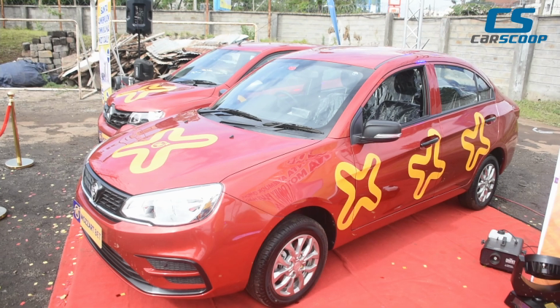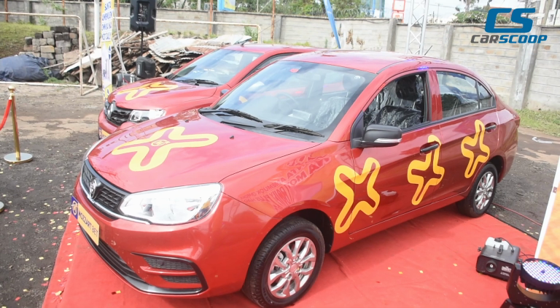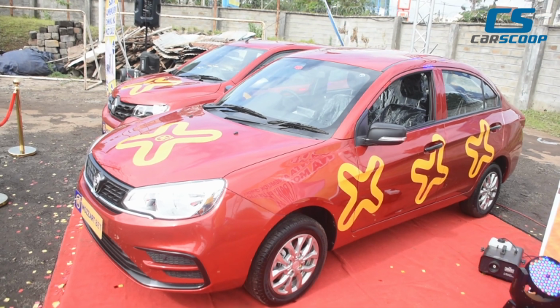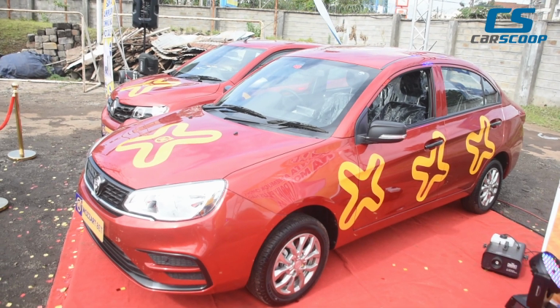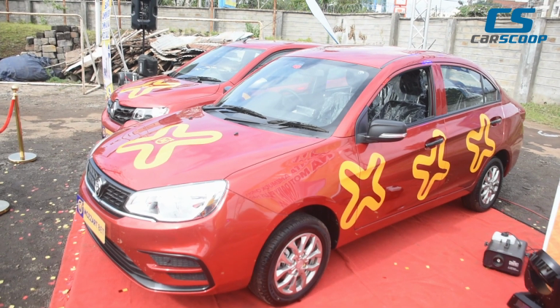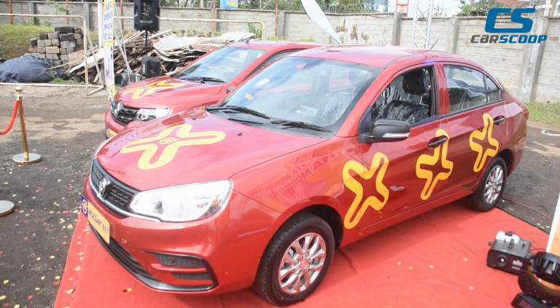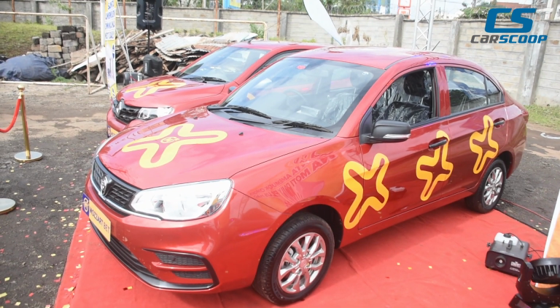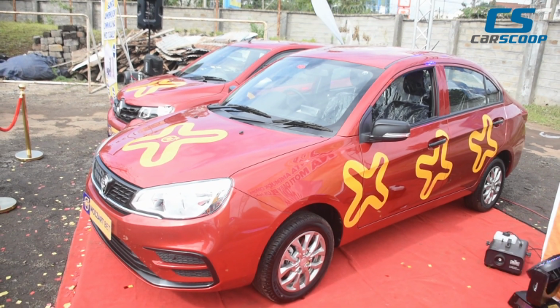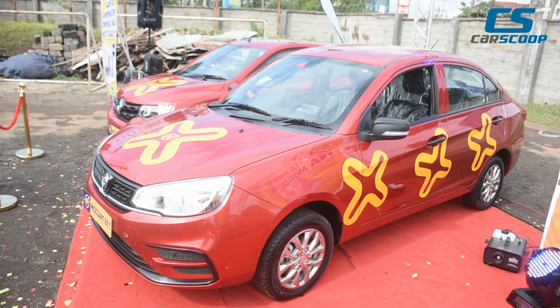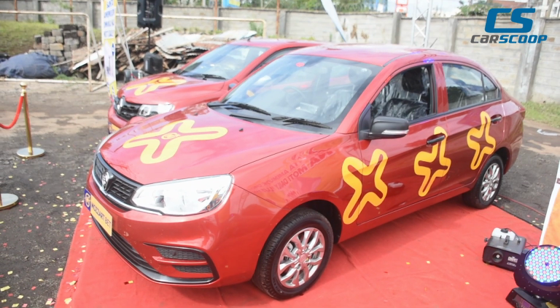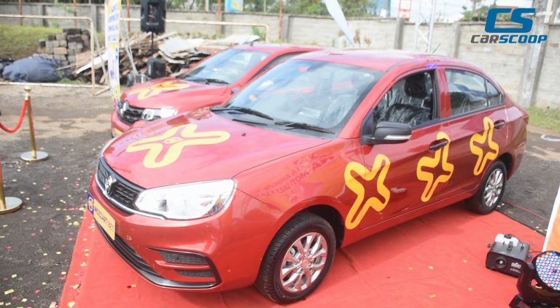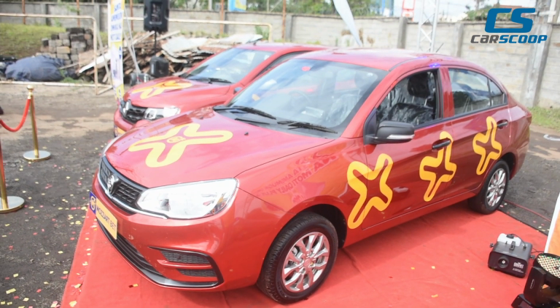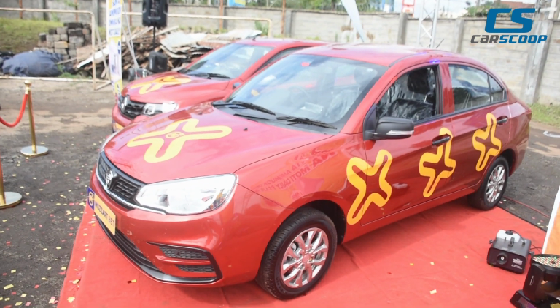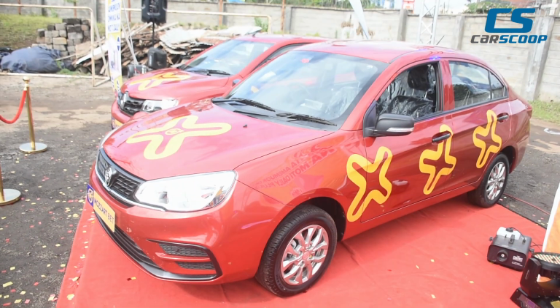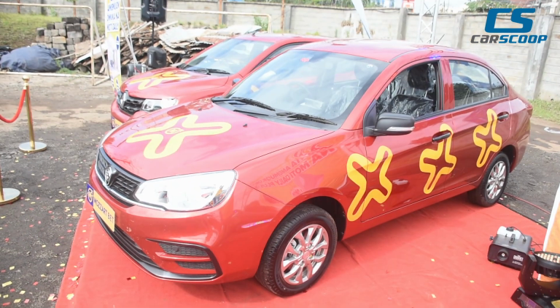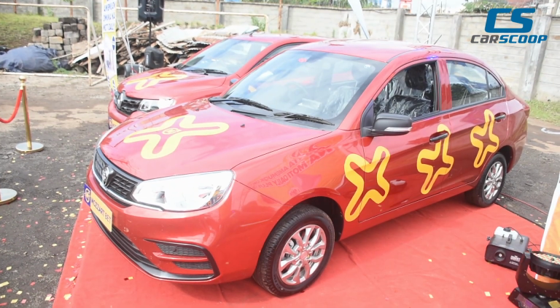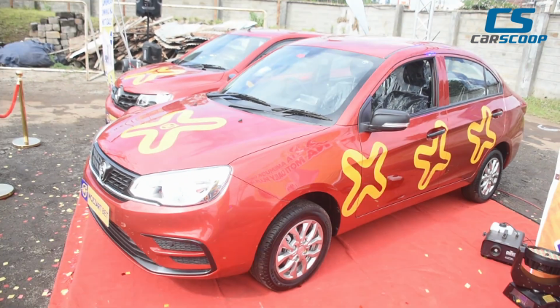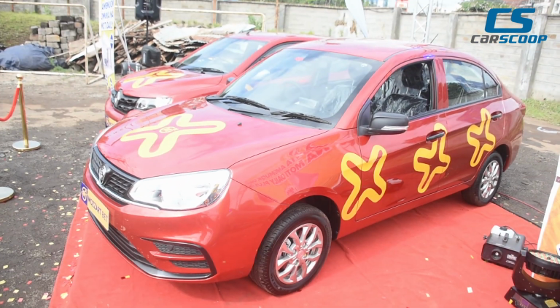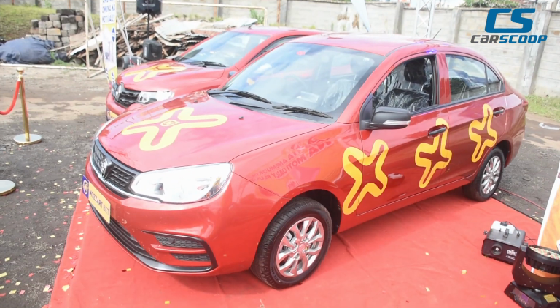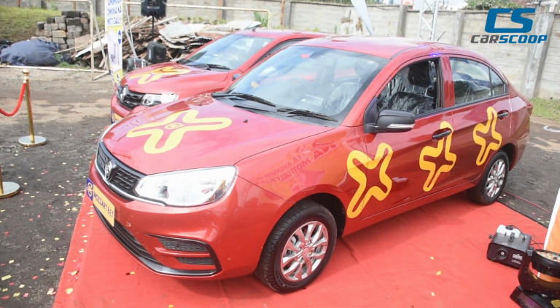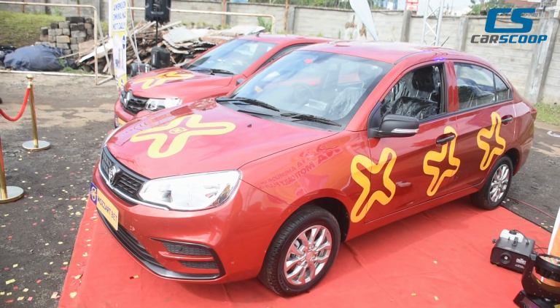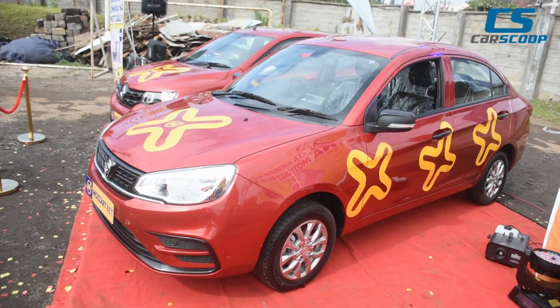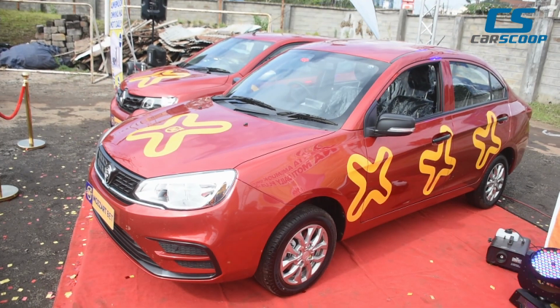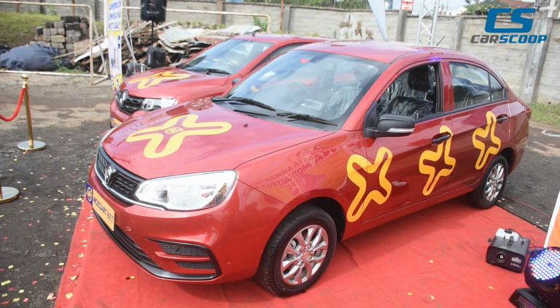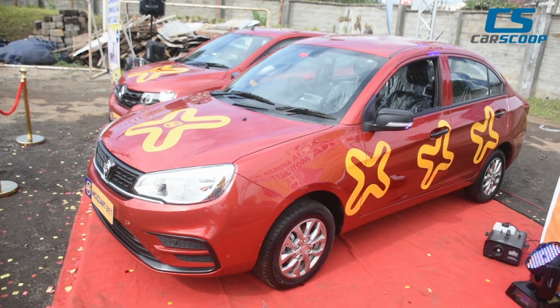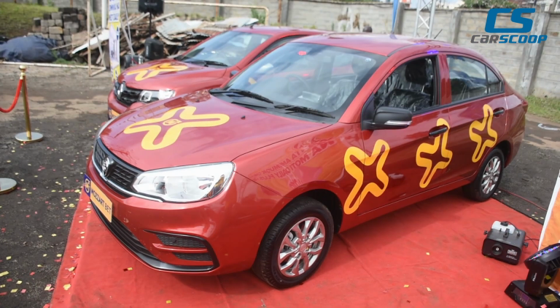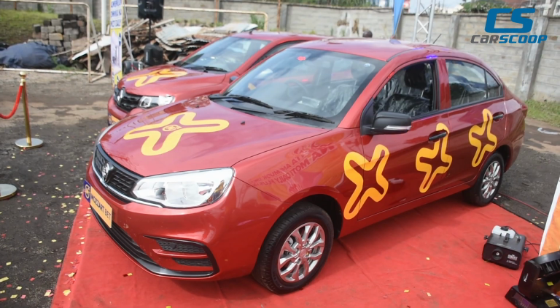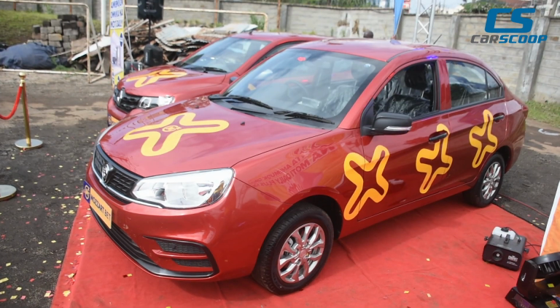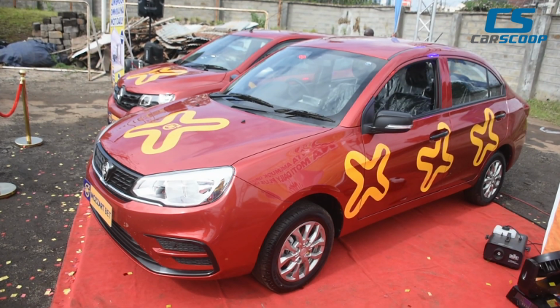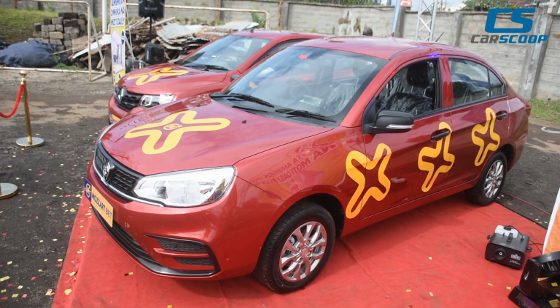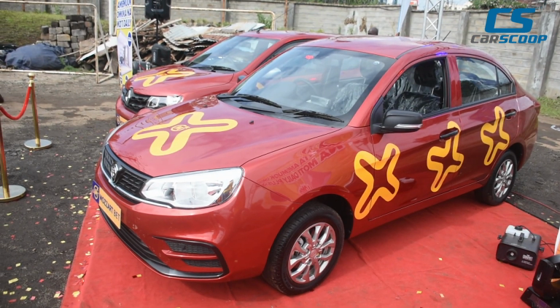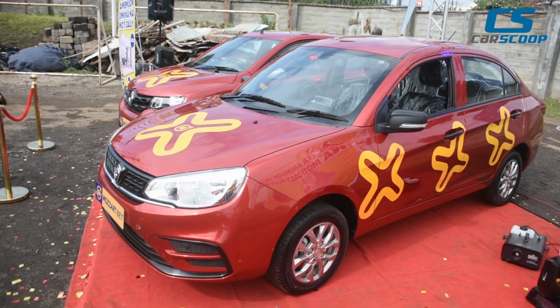It's giving you 16 kilometers per litre and 10,000 kilometer service intervals.